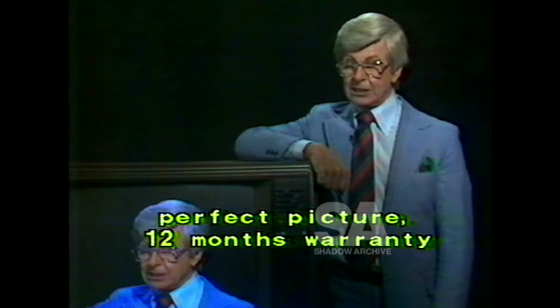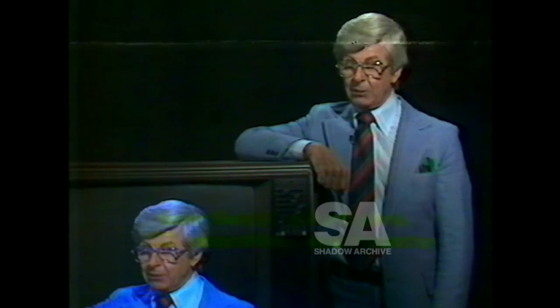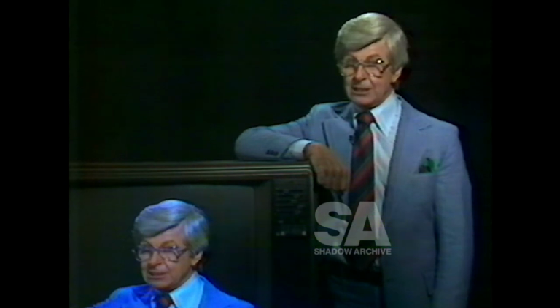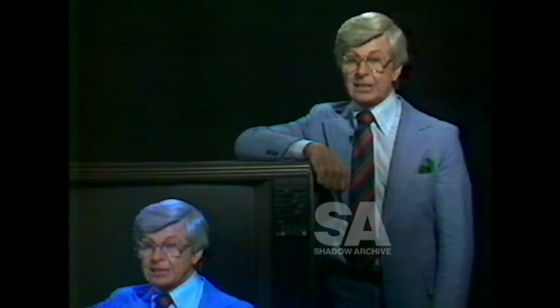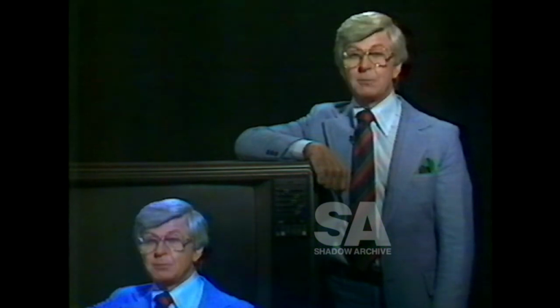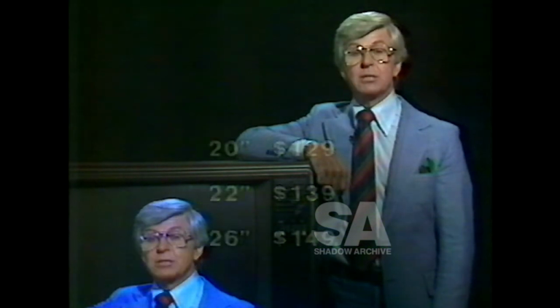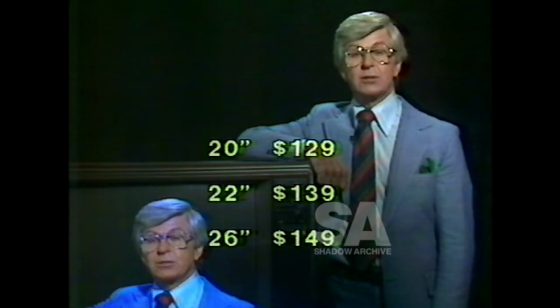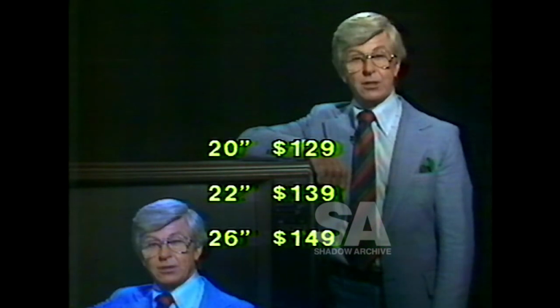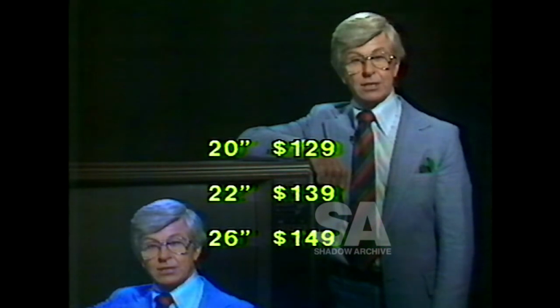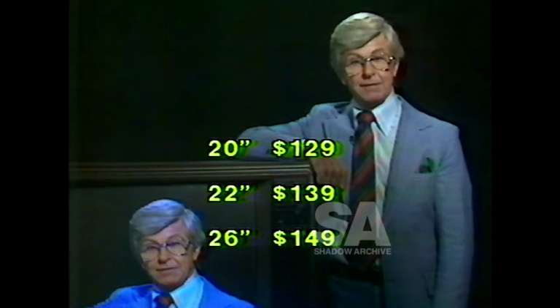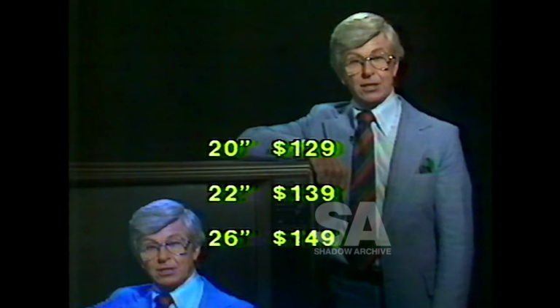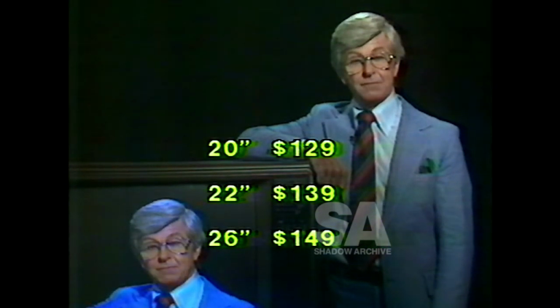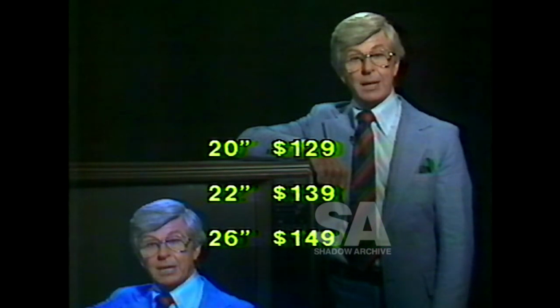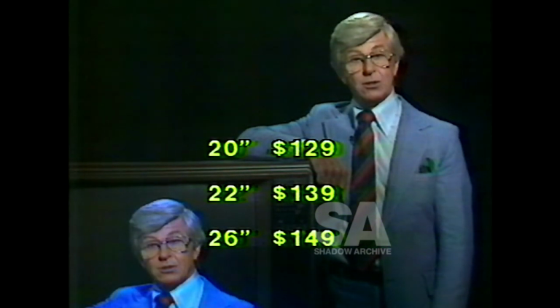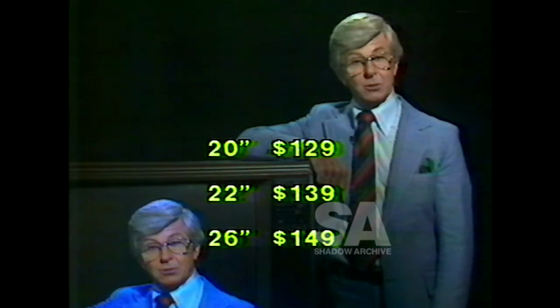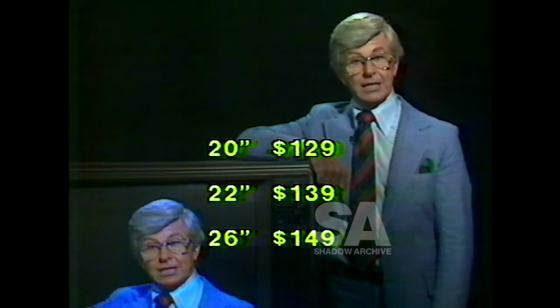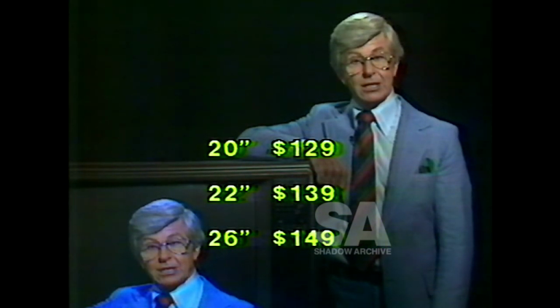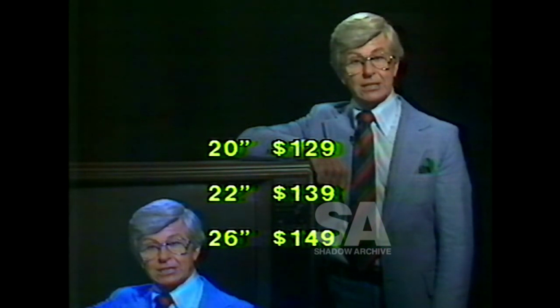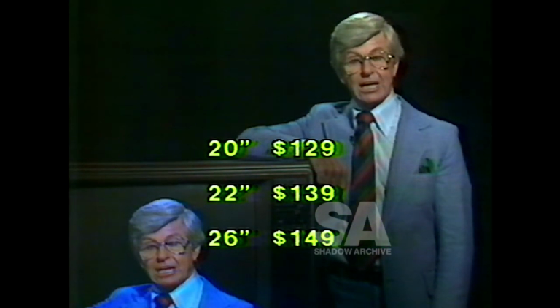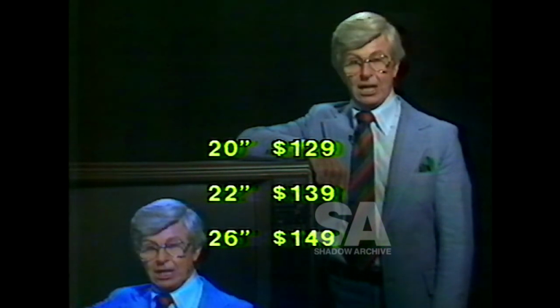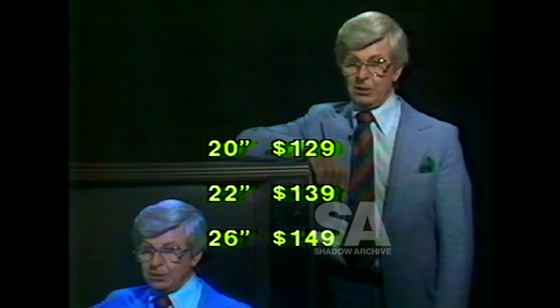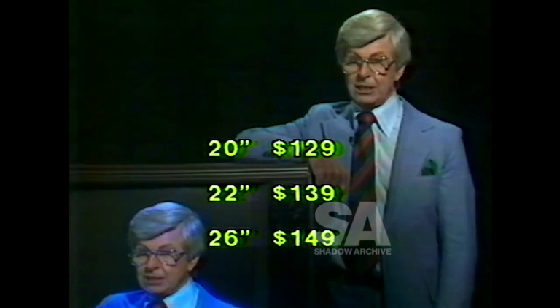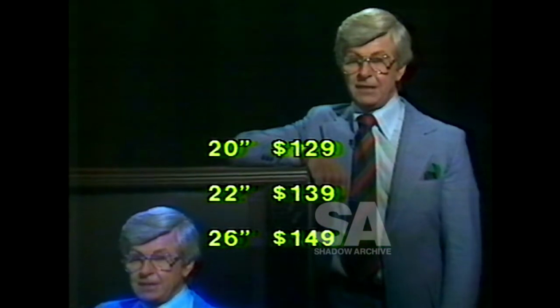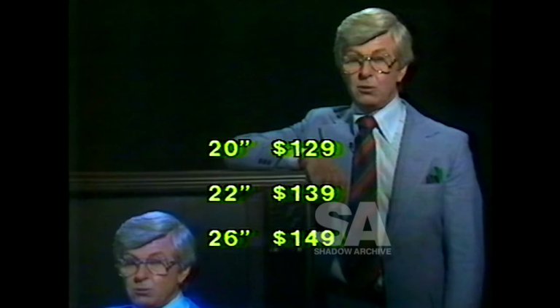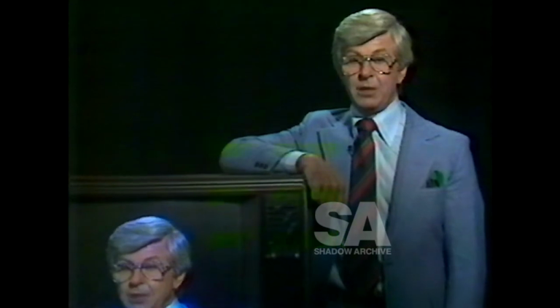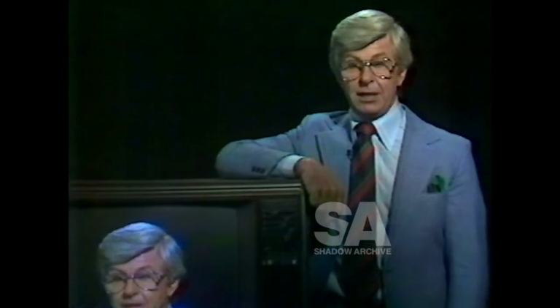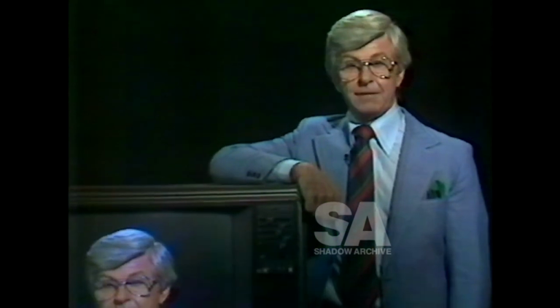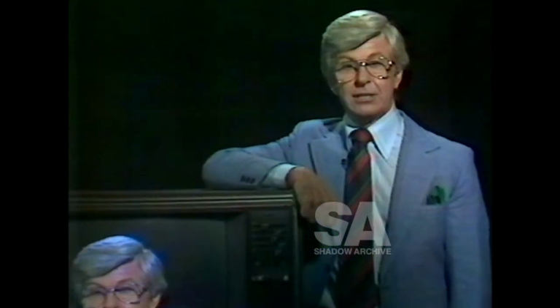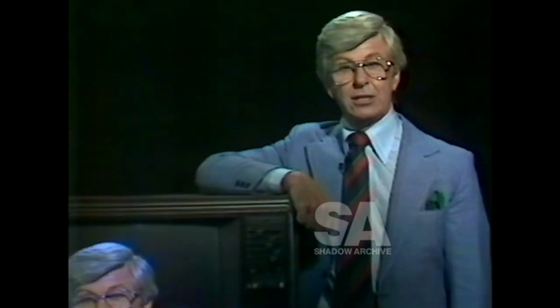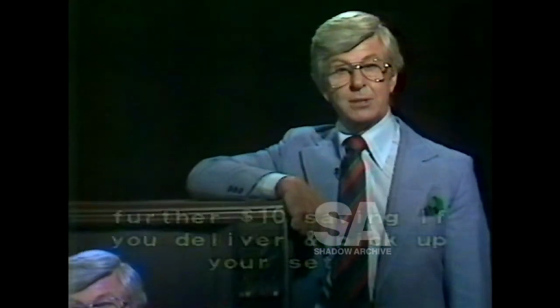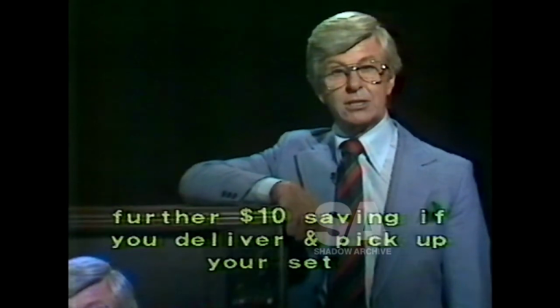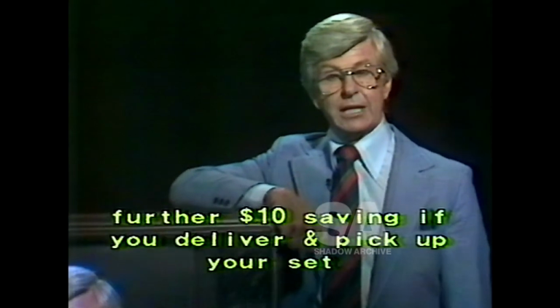So, isn't it sensible to install a Unit TV tube from $129? Unit TV re-manufacture their tubes in Australia.